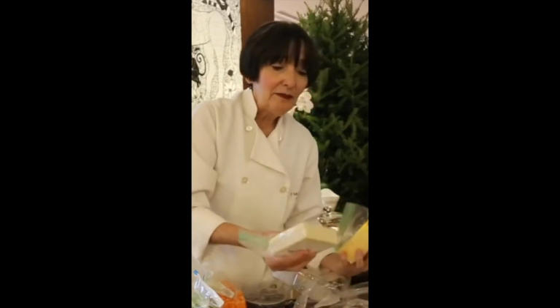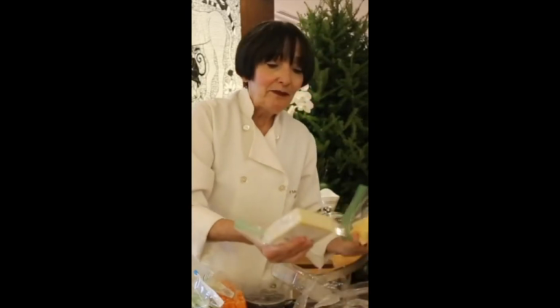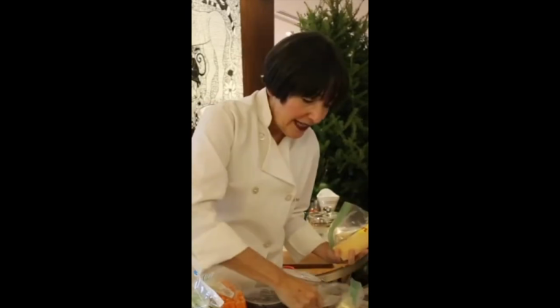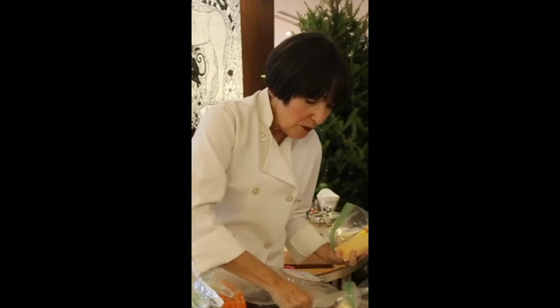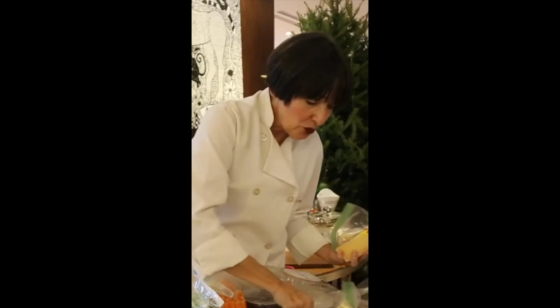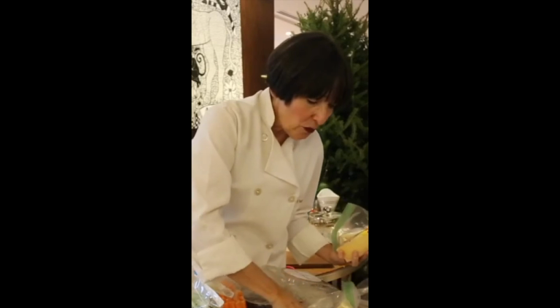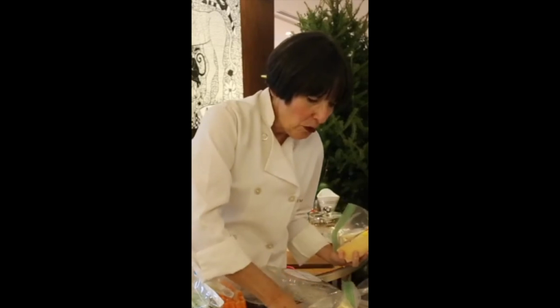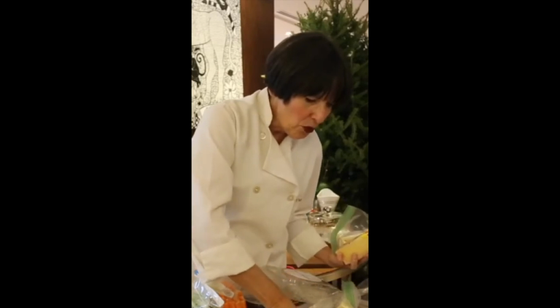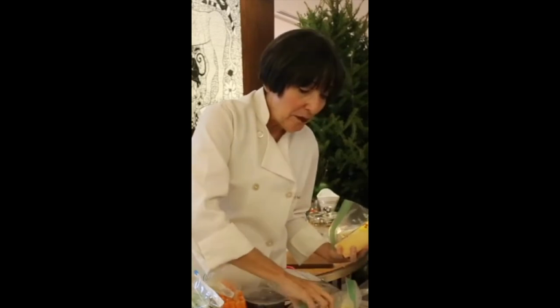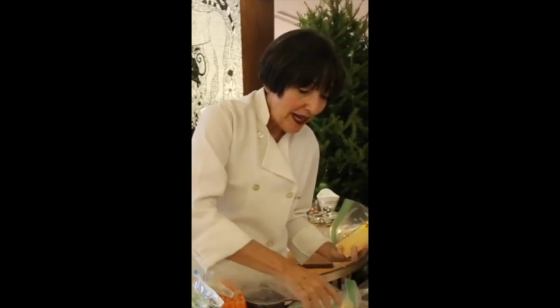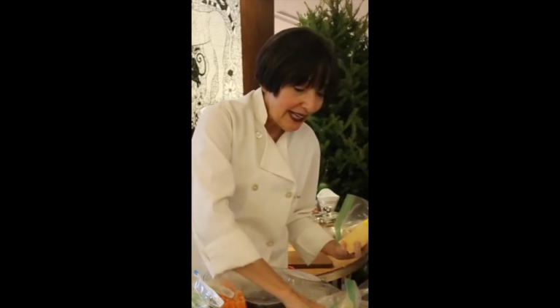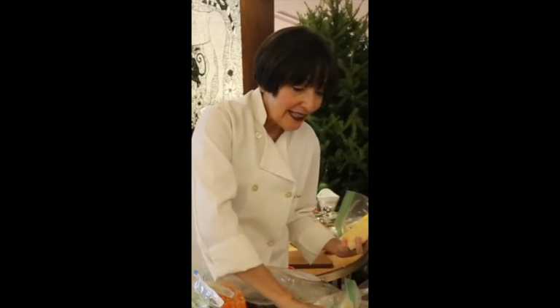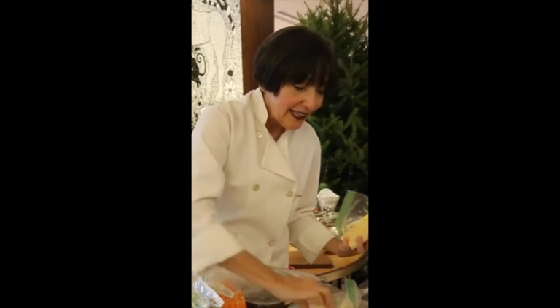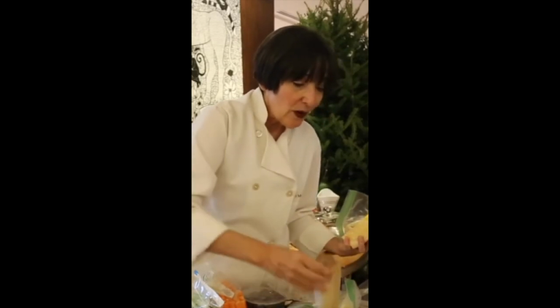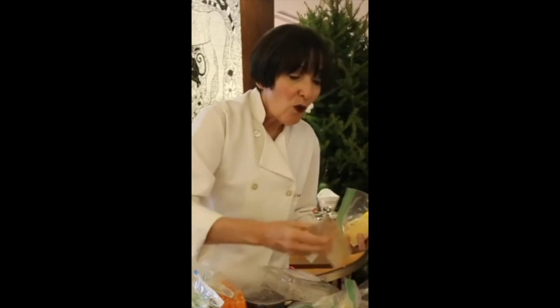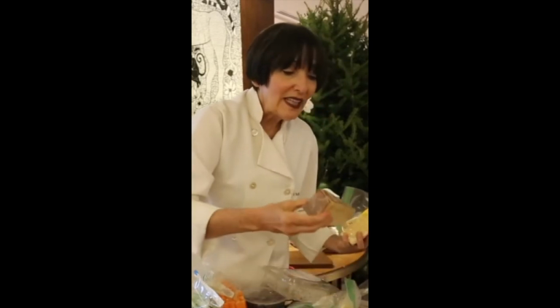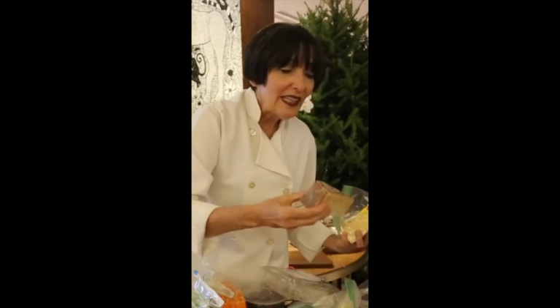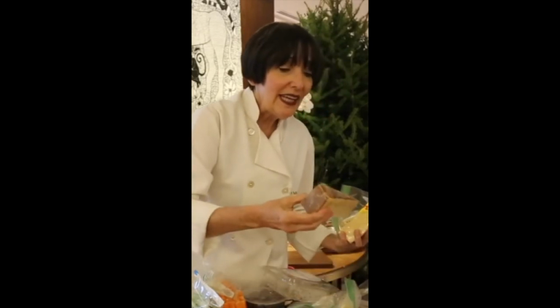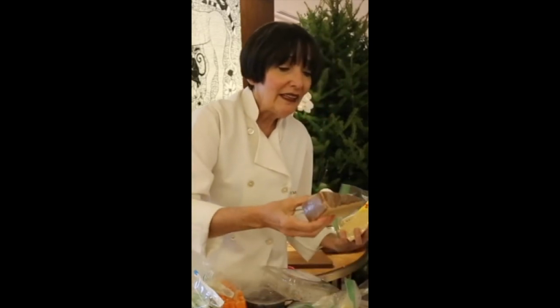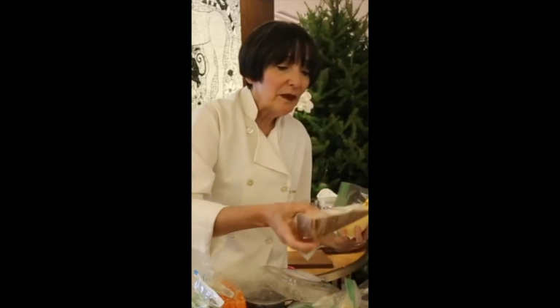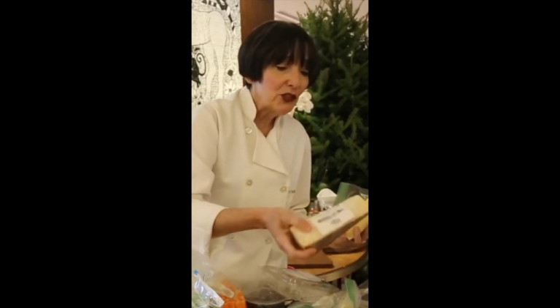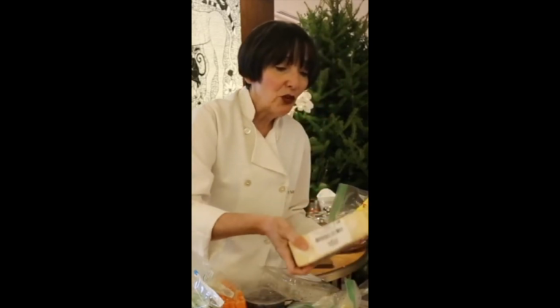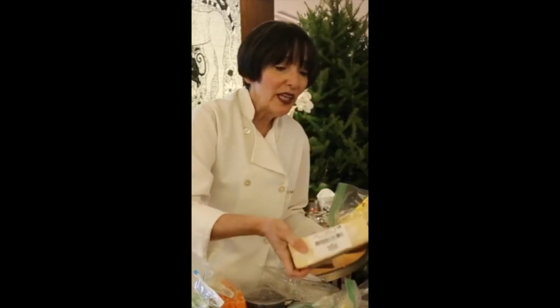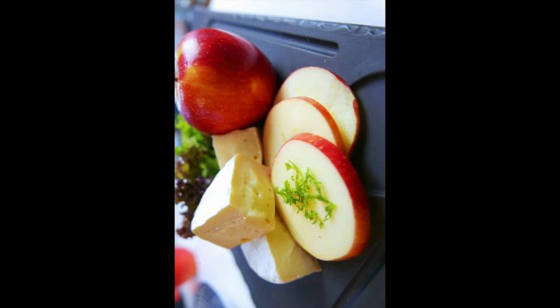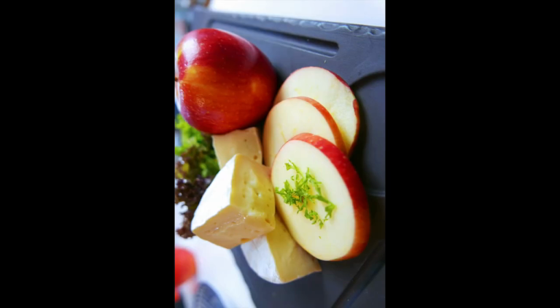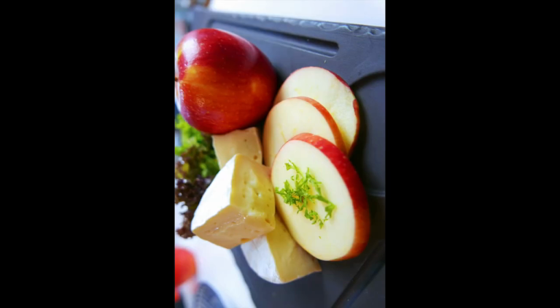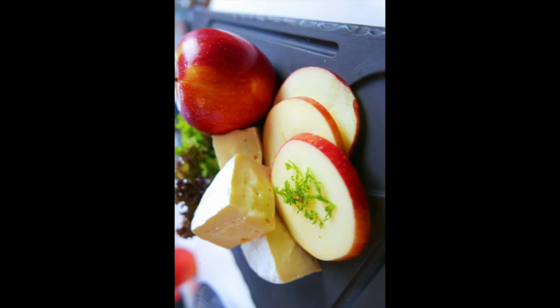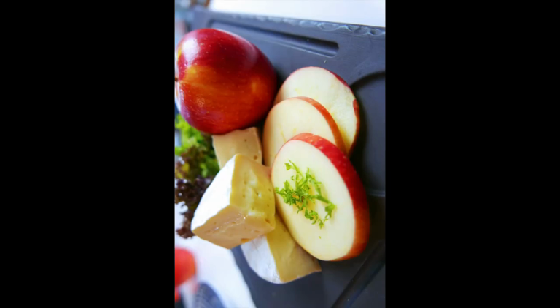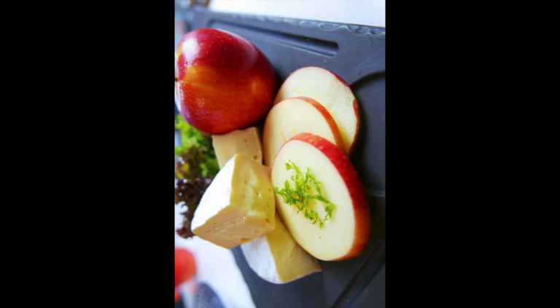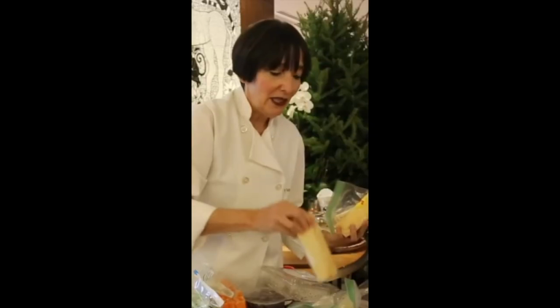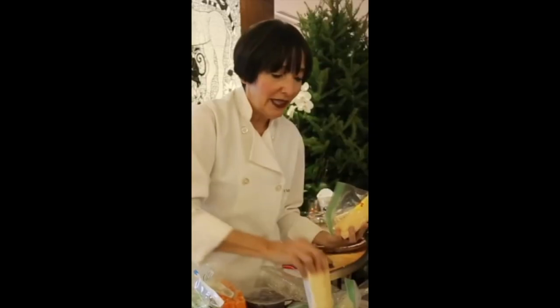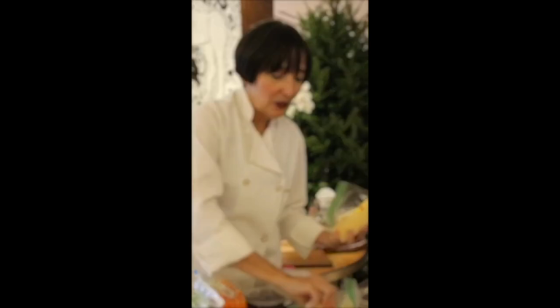Remember to buy a lot of fruit and healthy carbs to go with it.